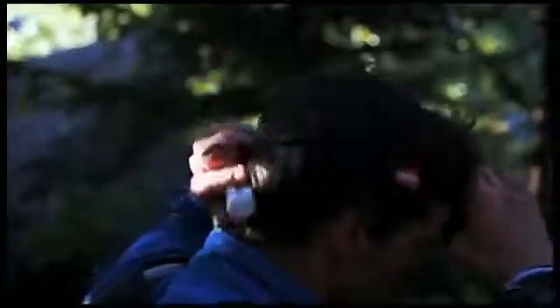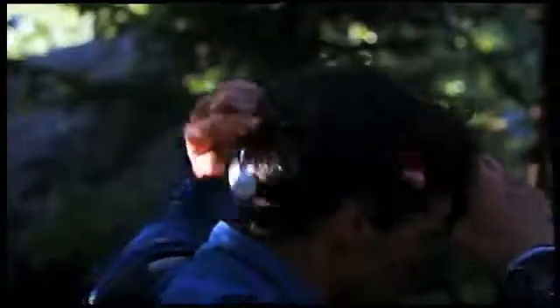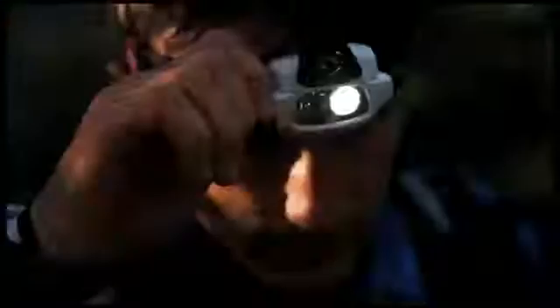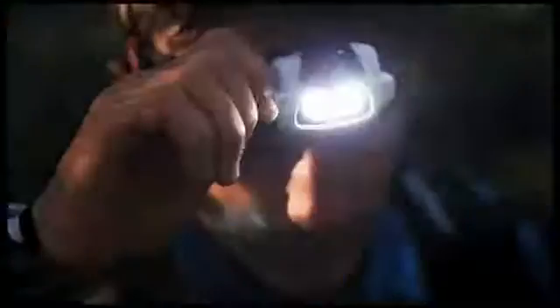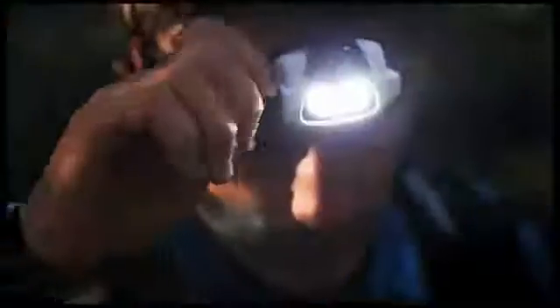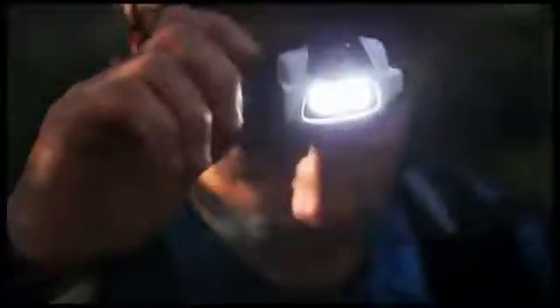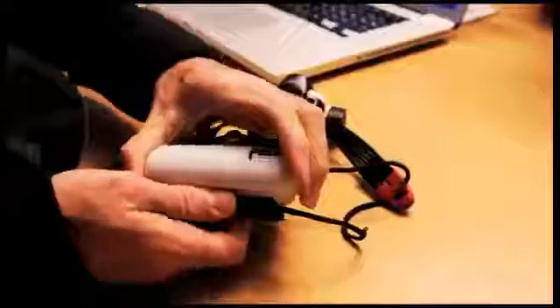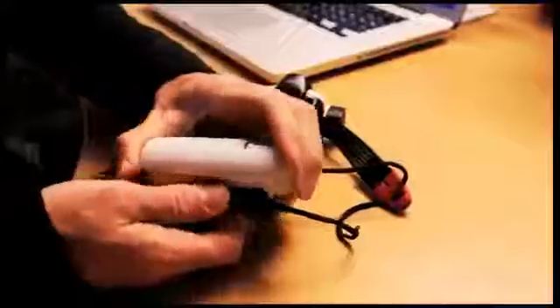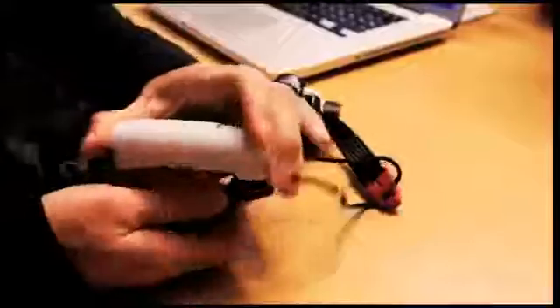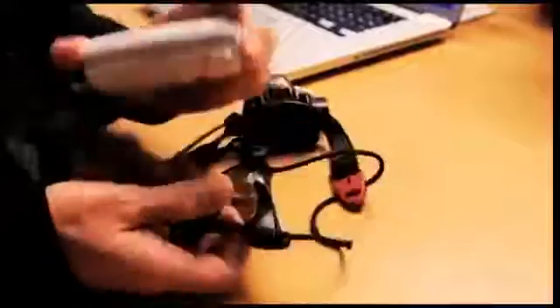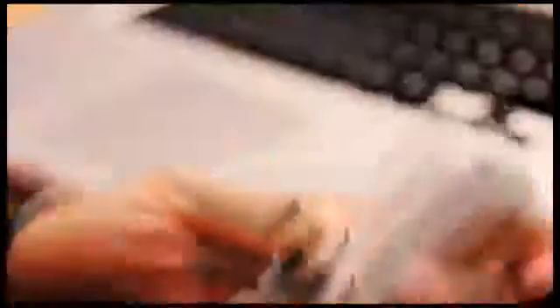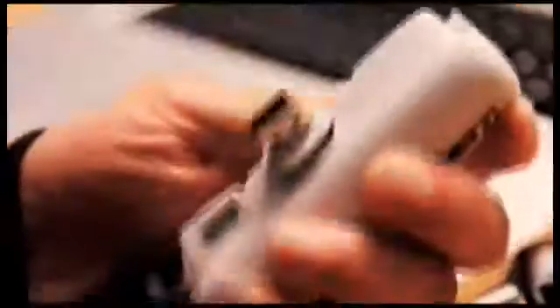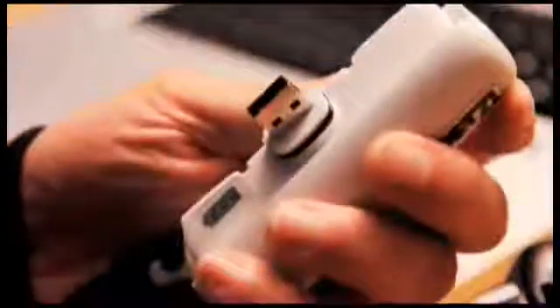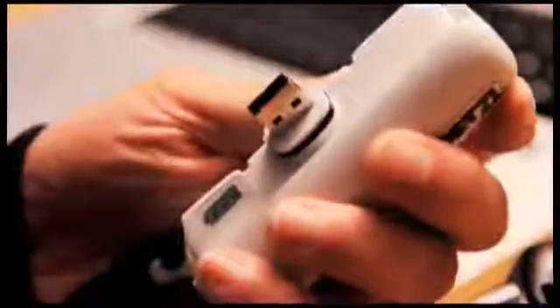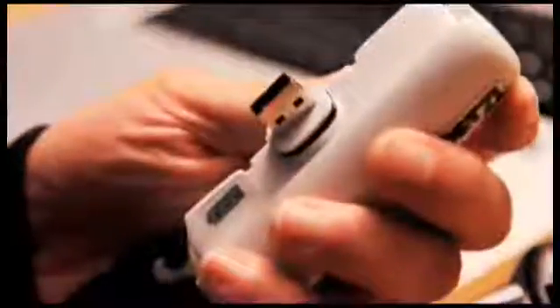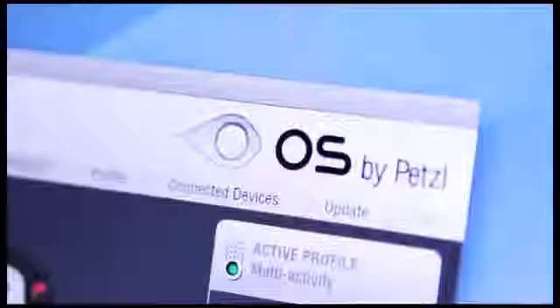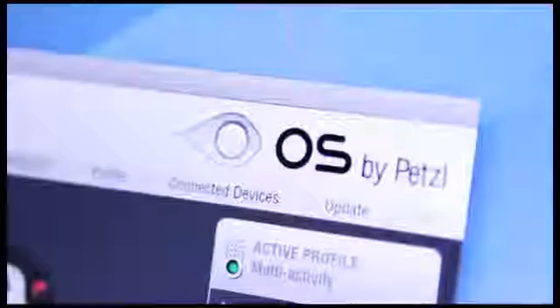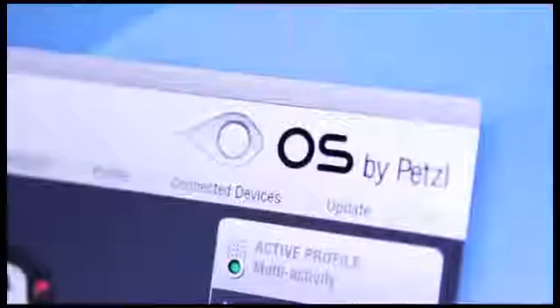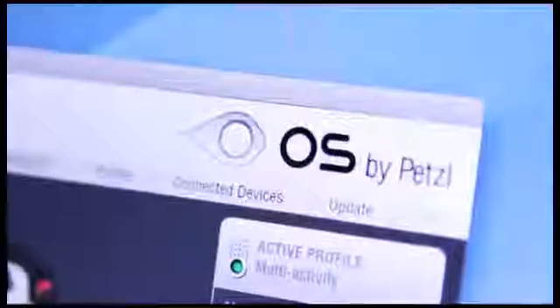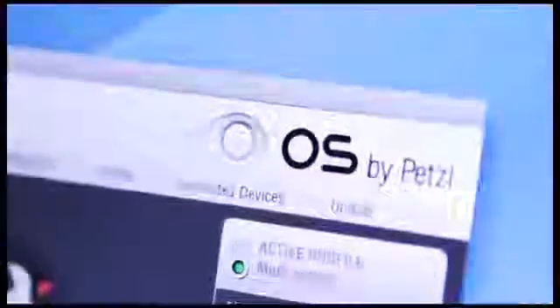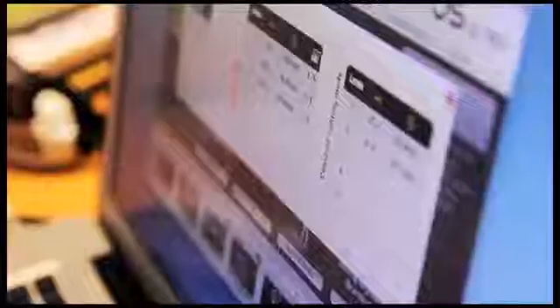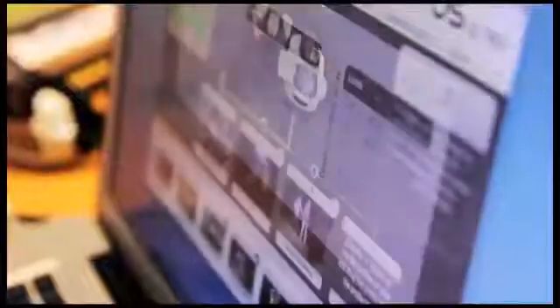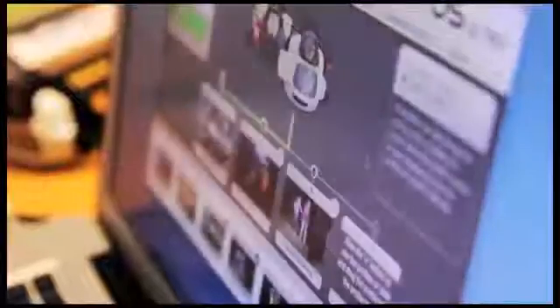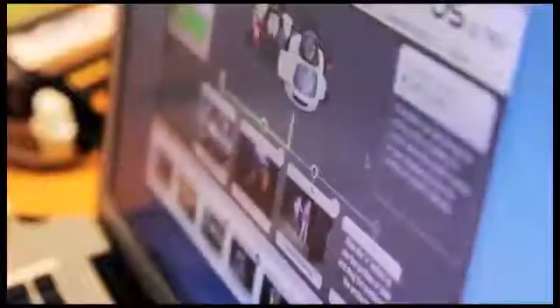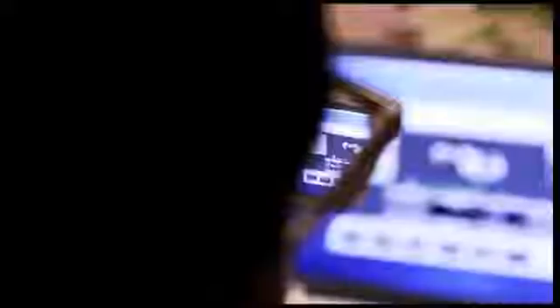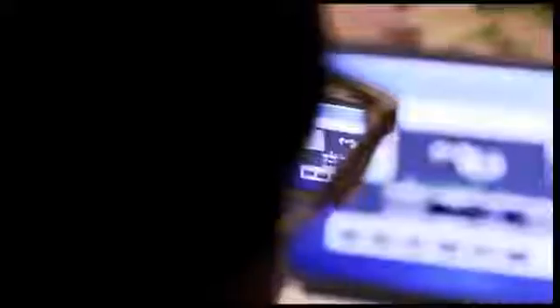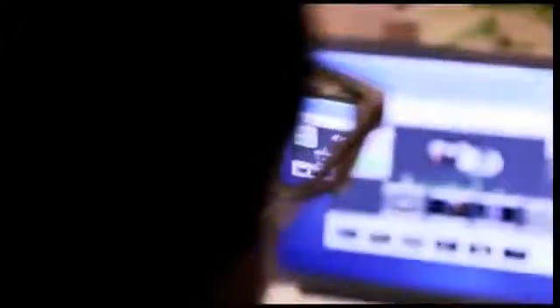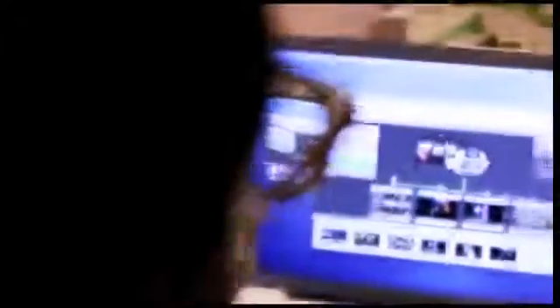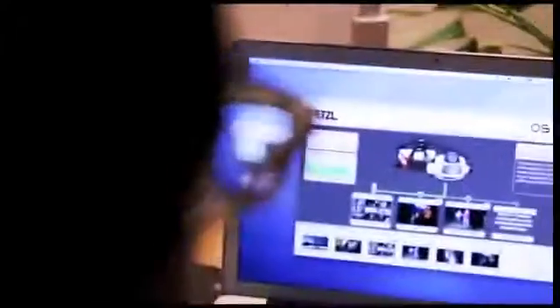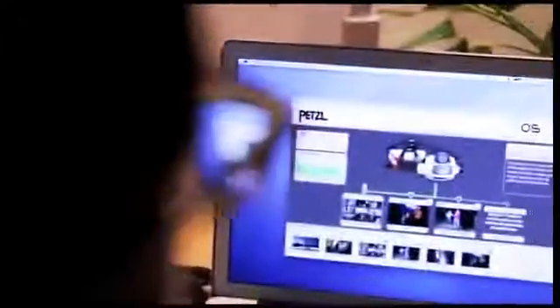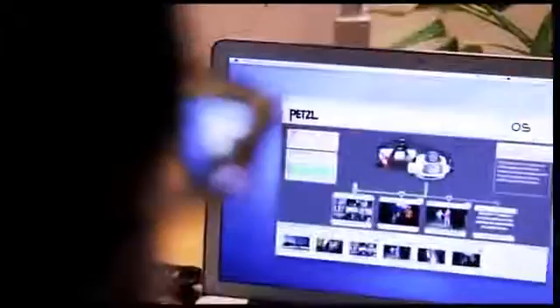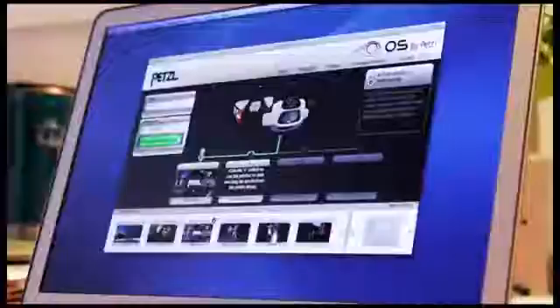To get the most out of the NAO, download the free OS by Petzl software to fine-tune brightness and burn times for specific activities.